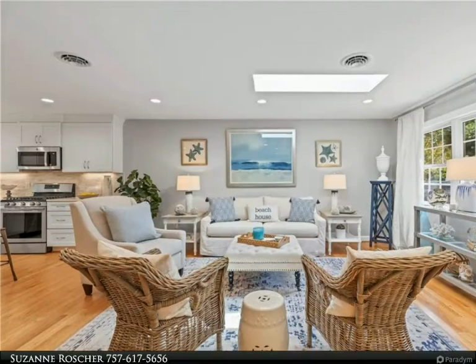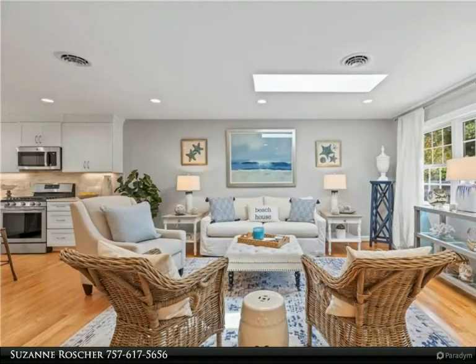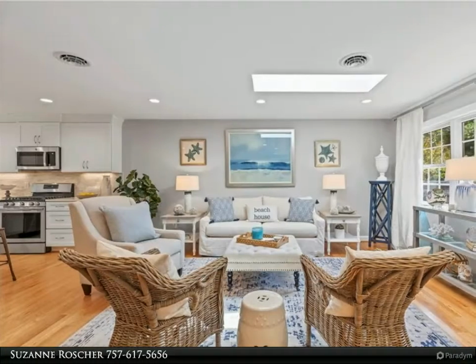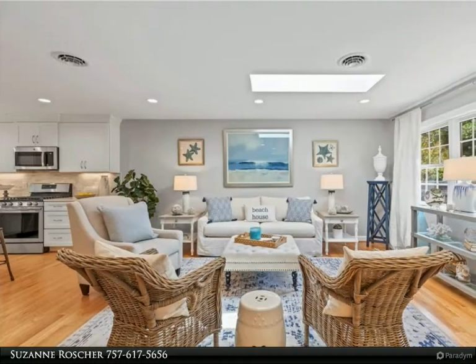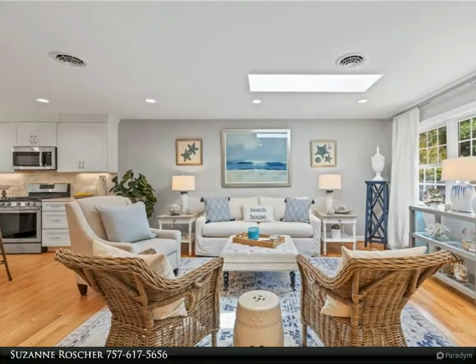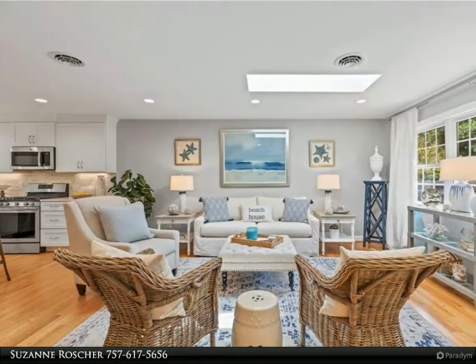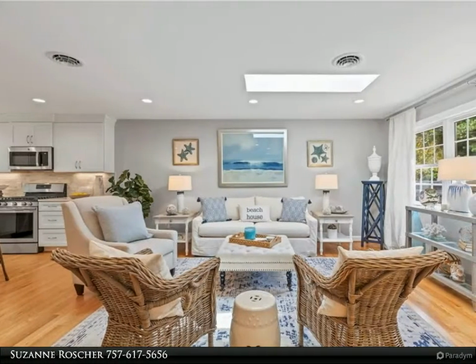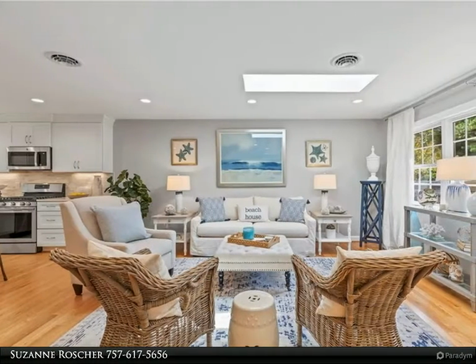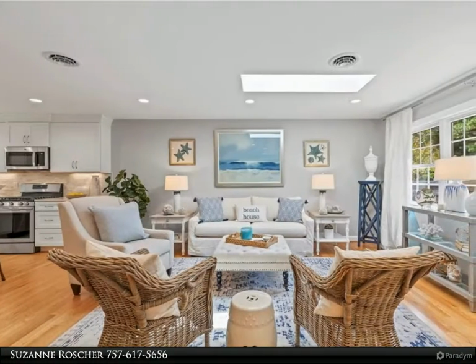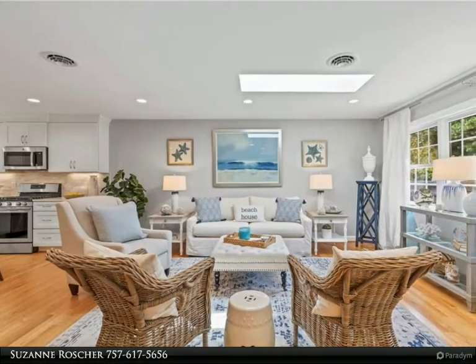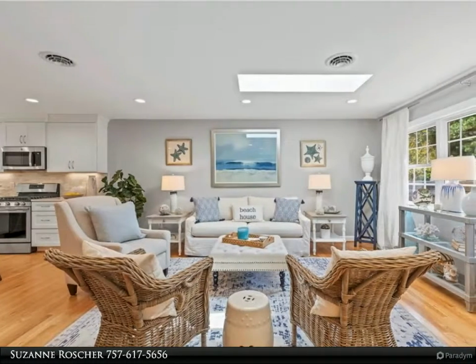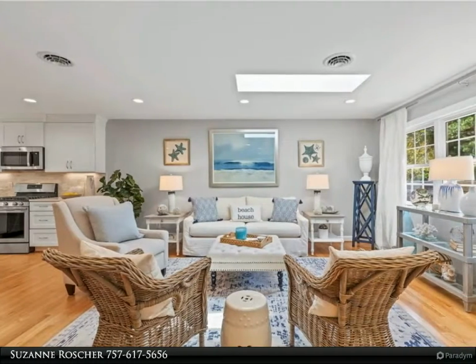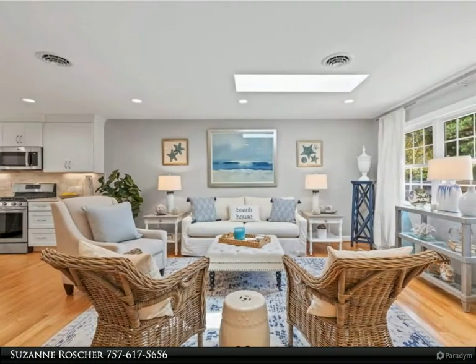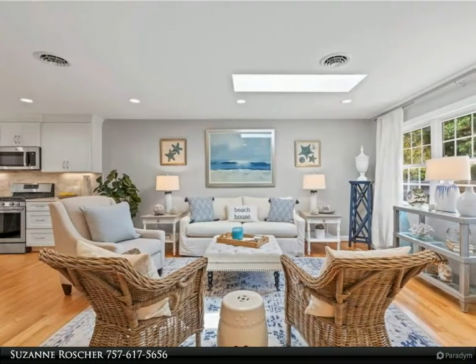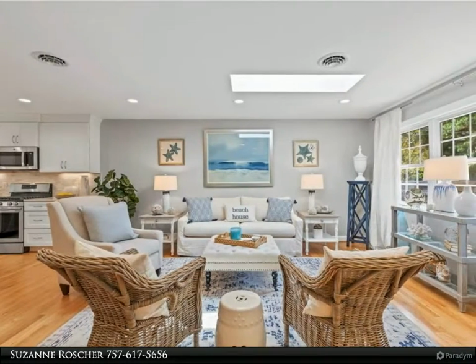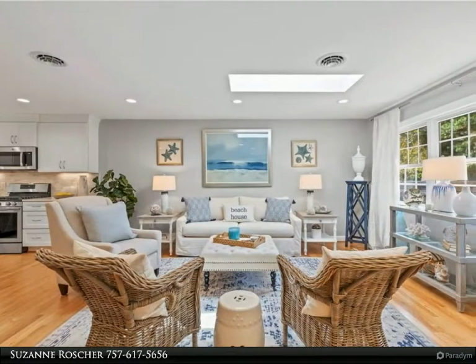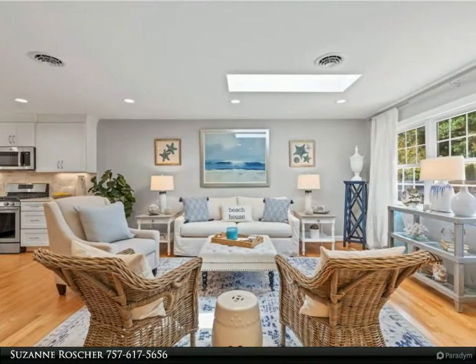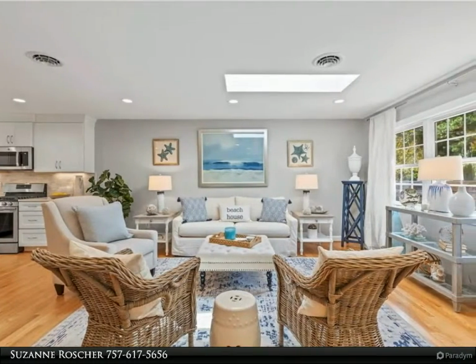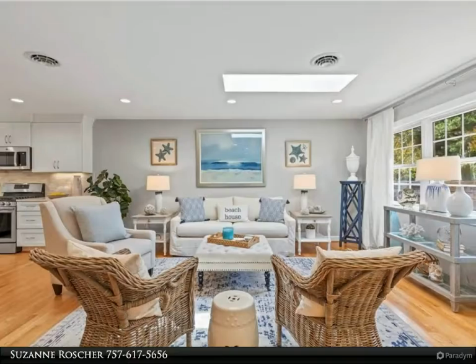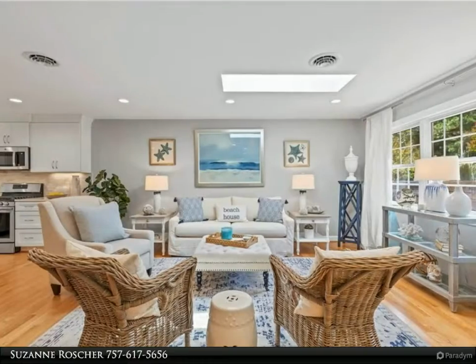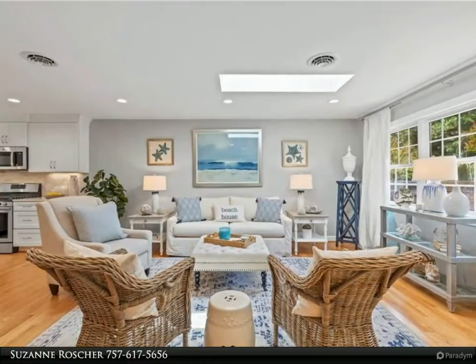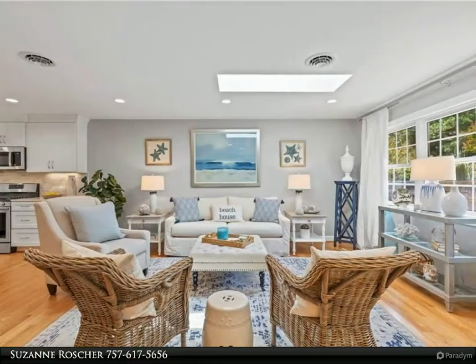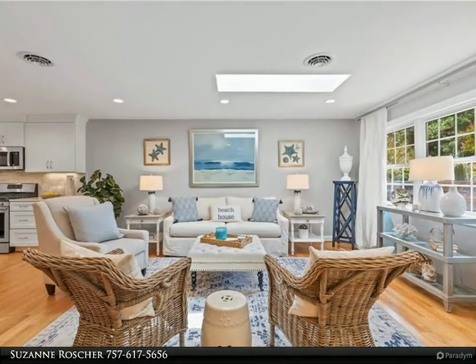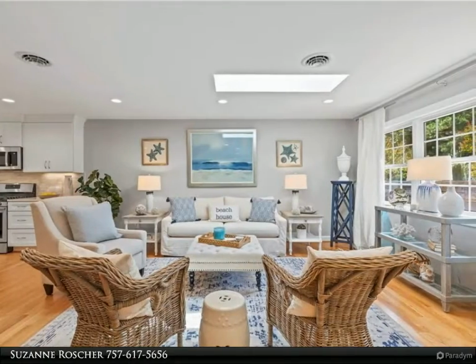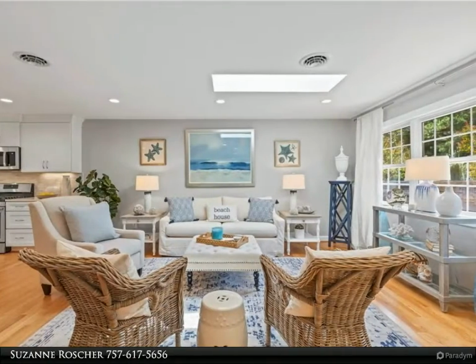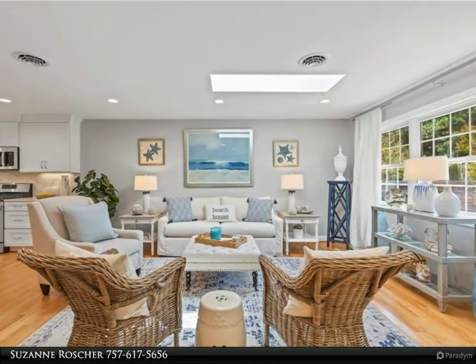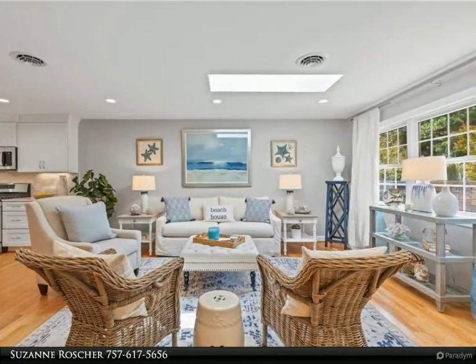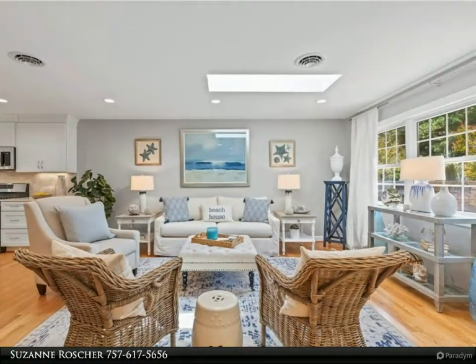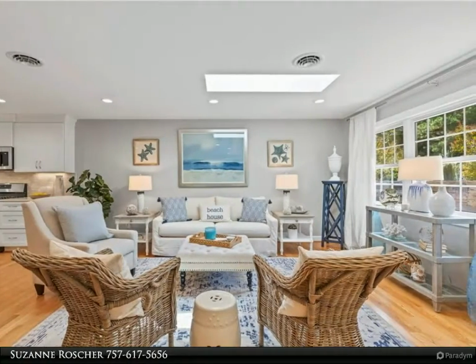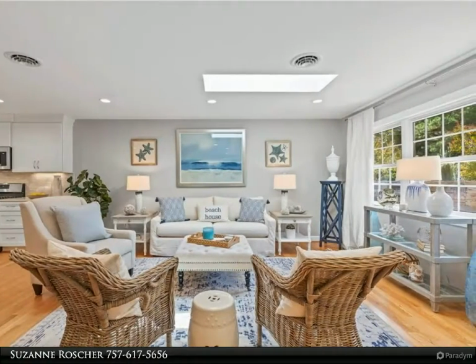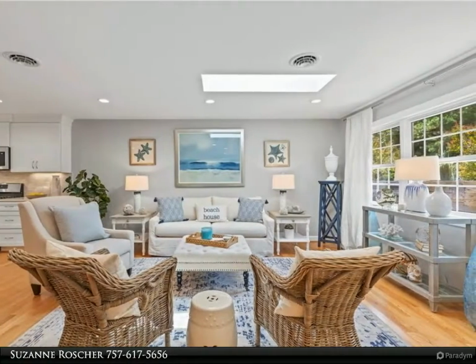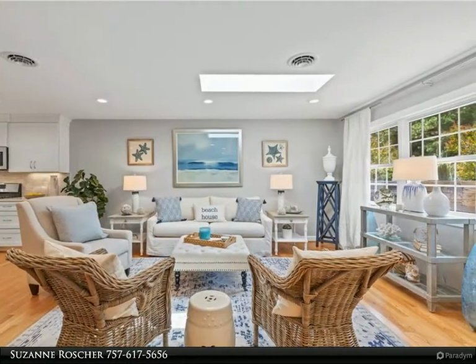This Berkshire Hathaway Home Services Towne Realty property video is presented by Suzanne Rauscher.